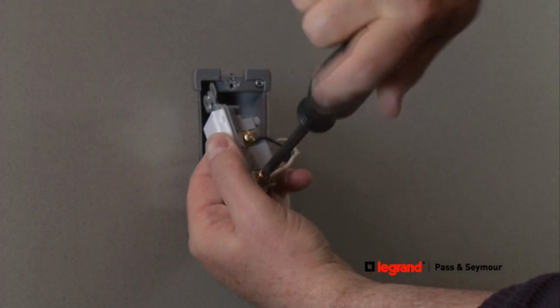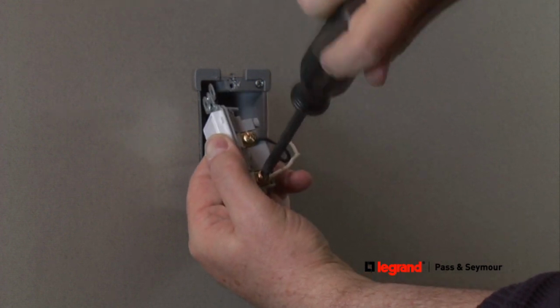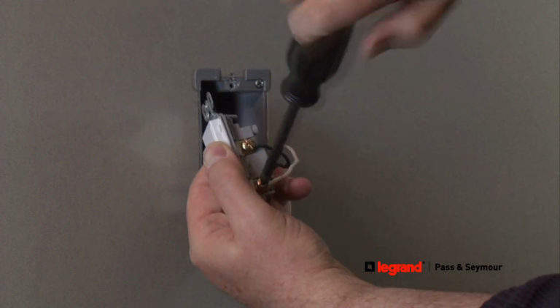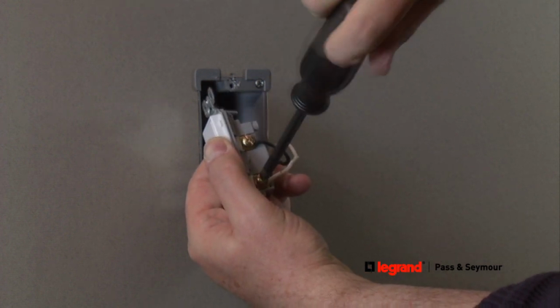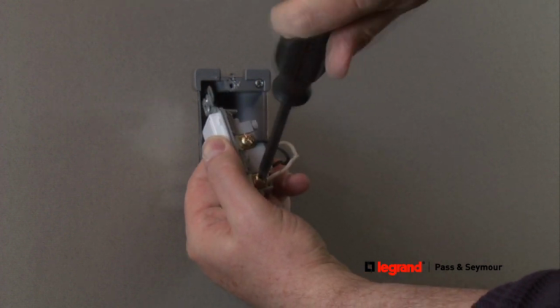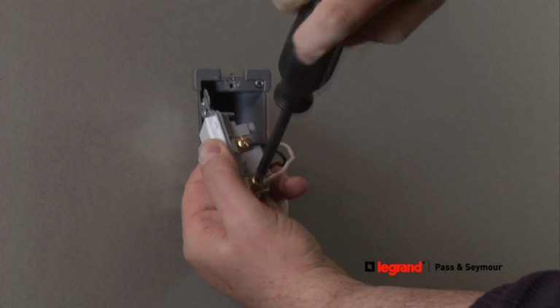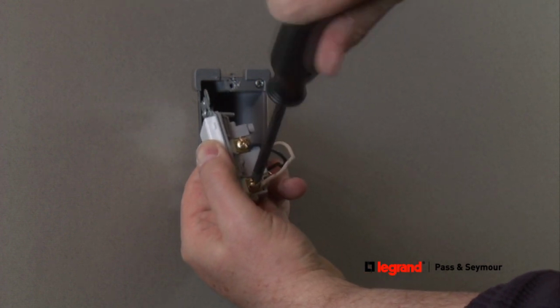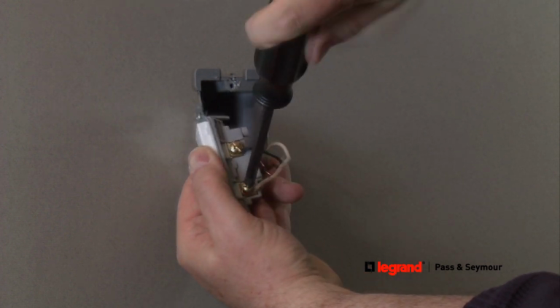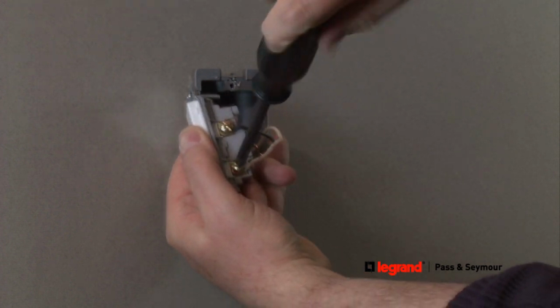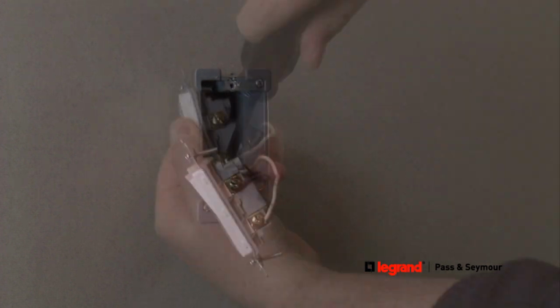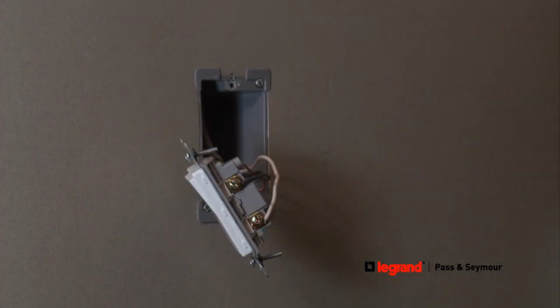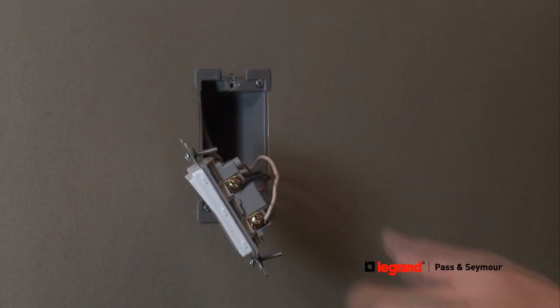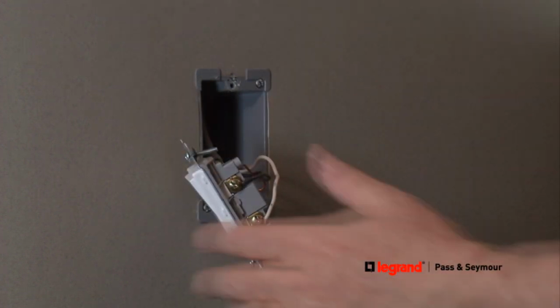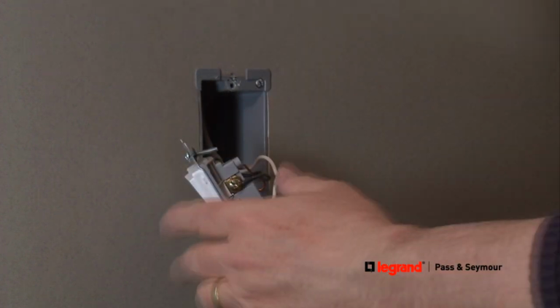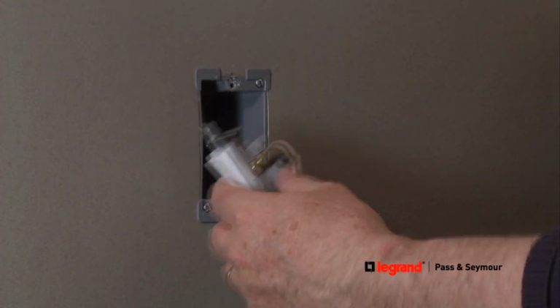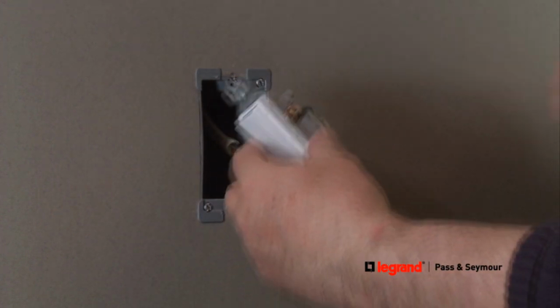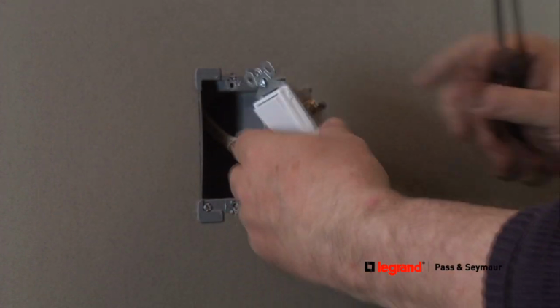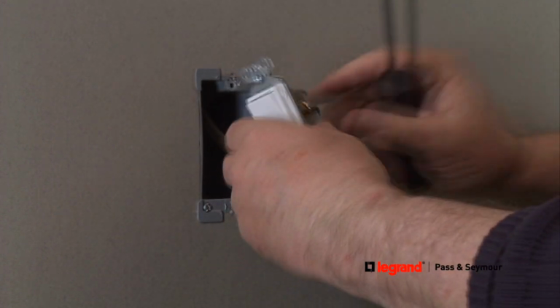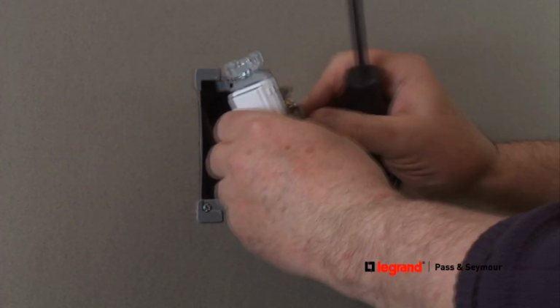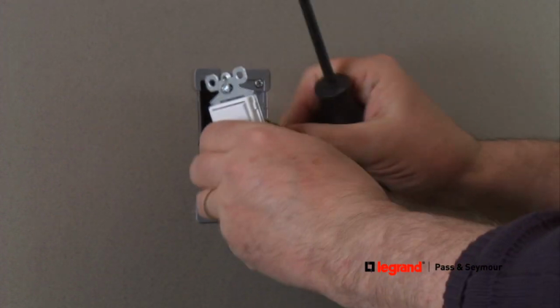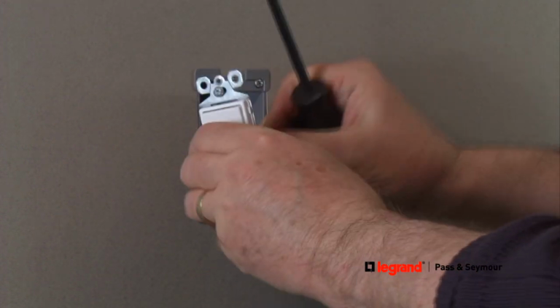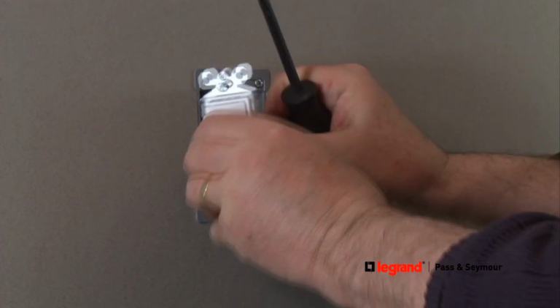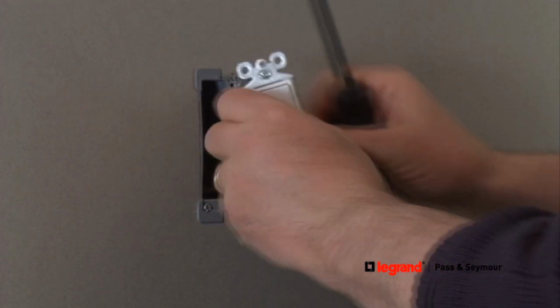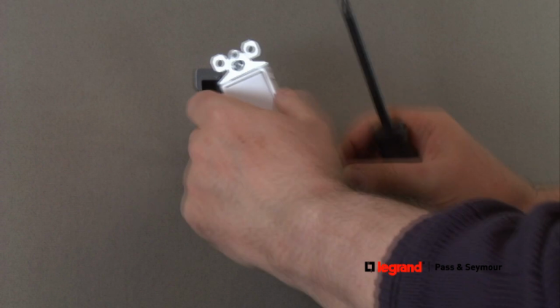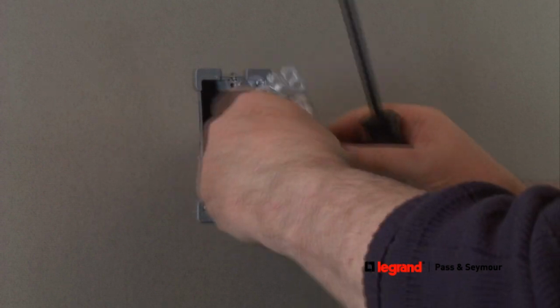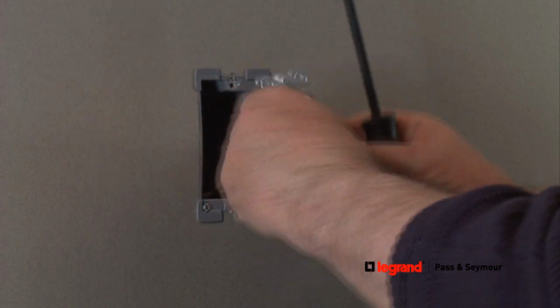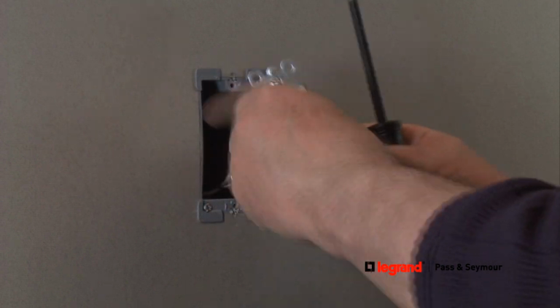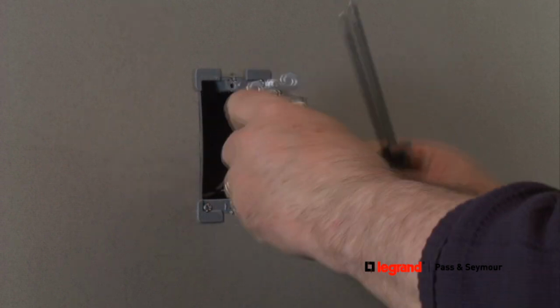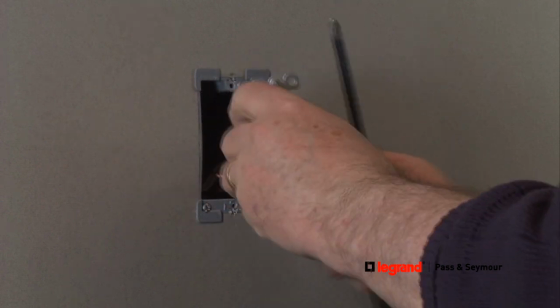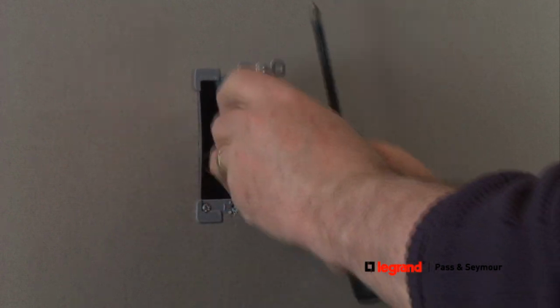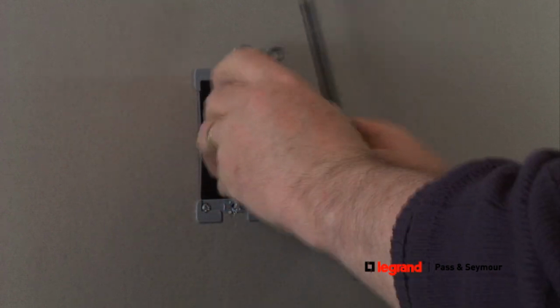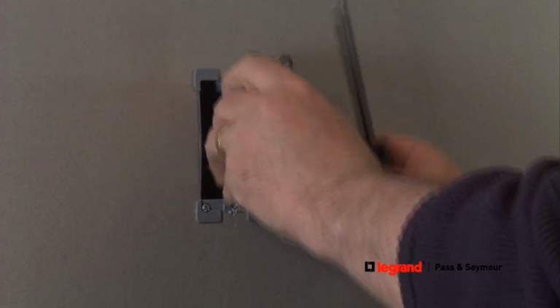Once all wires are connected, secure the switch into the wall box by attaching the mounting screws.